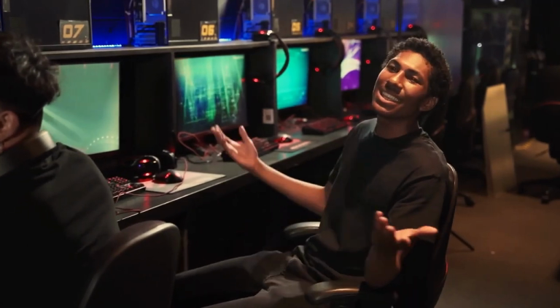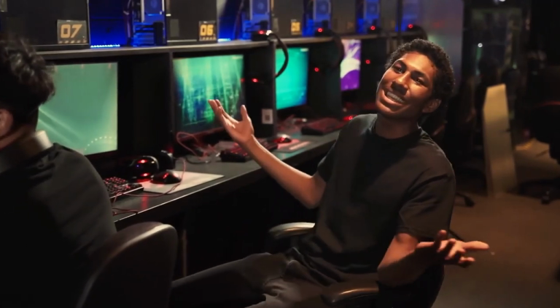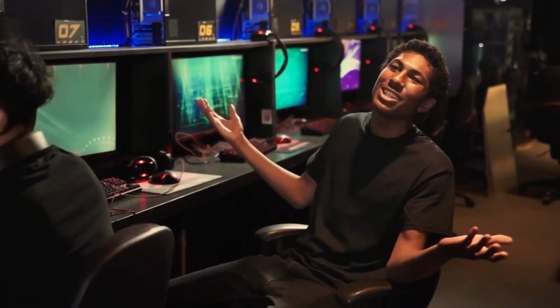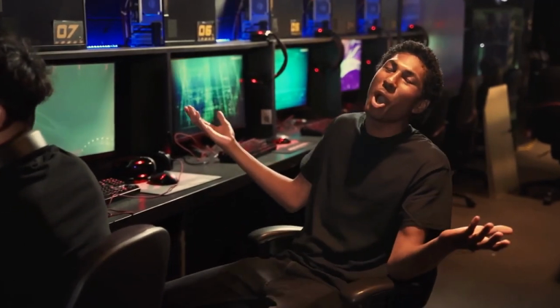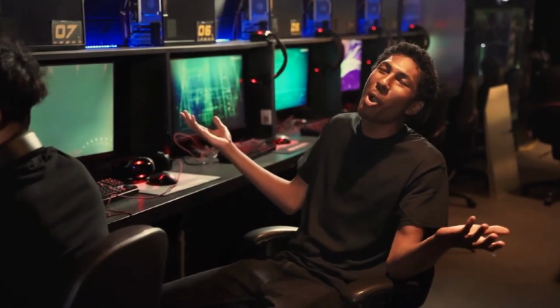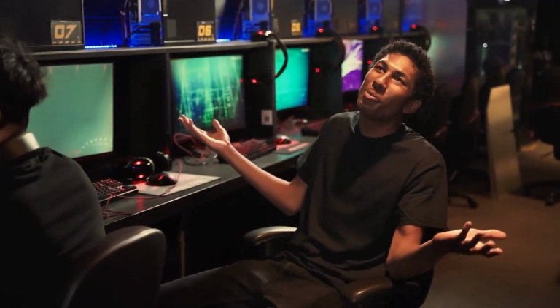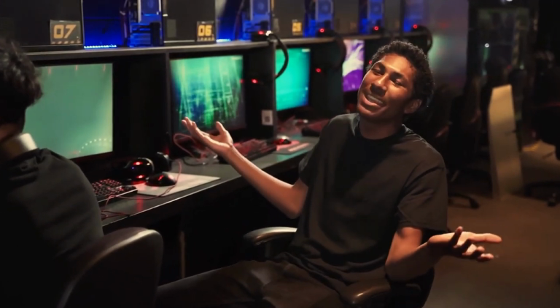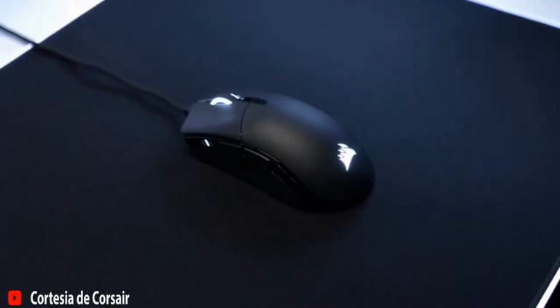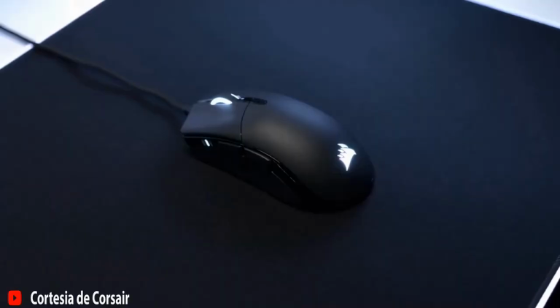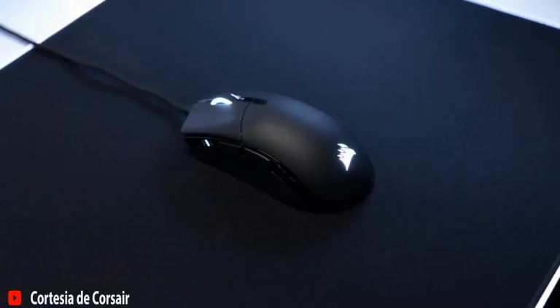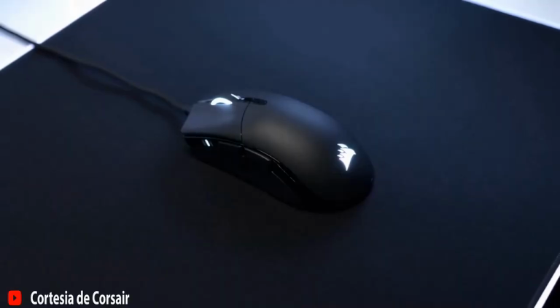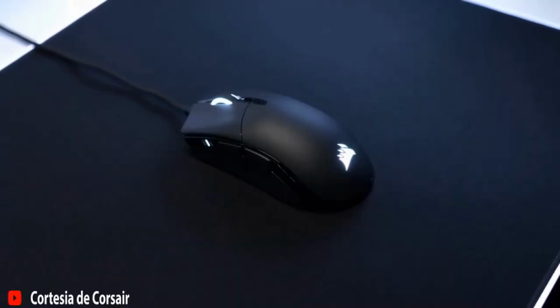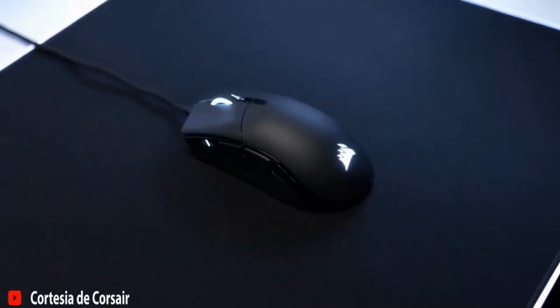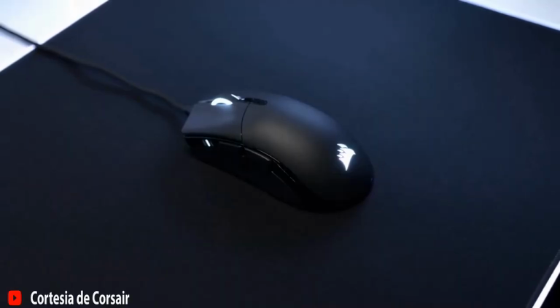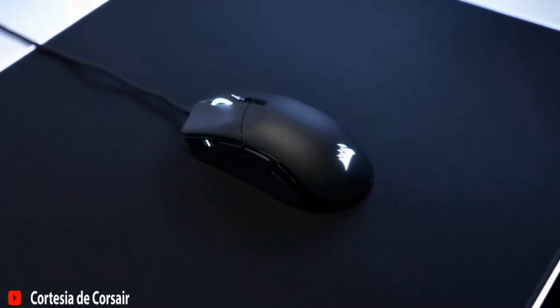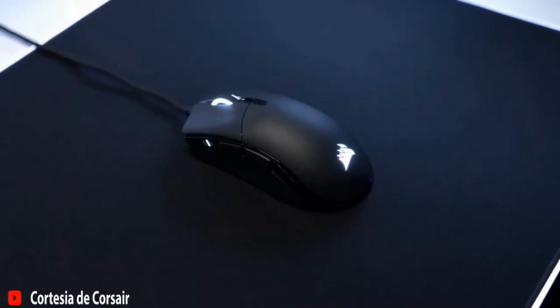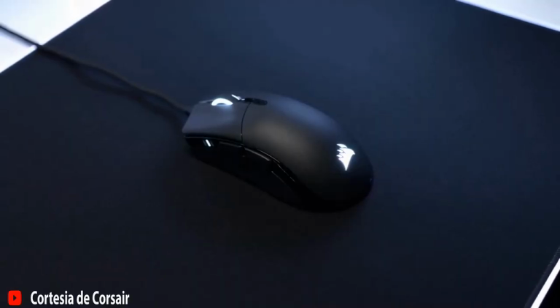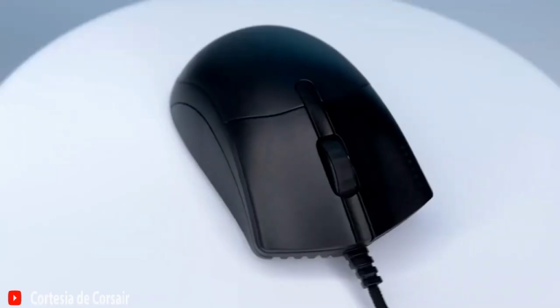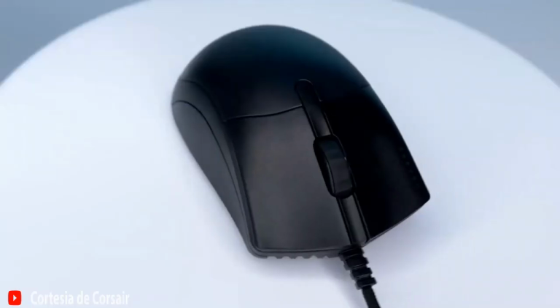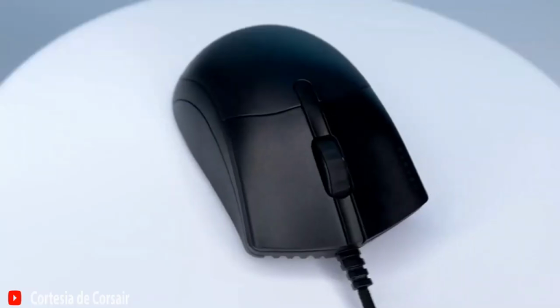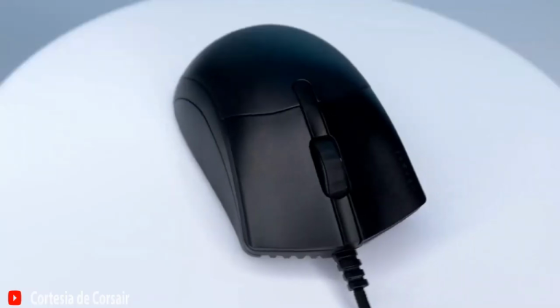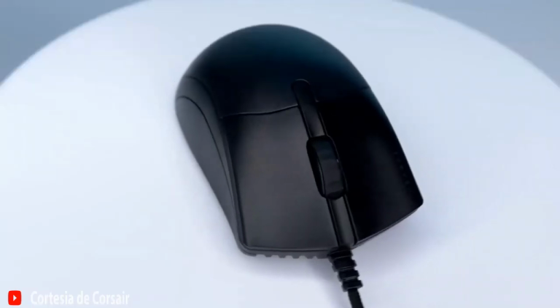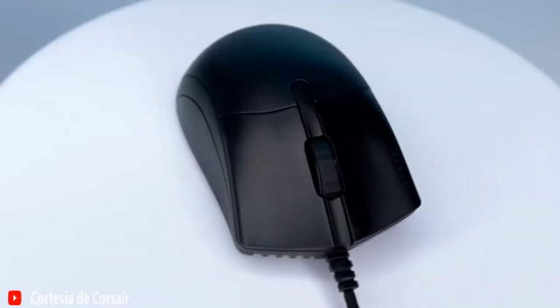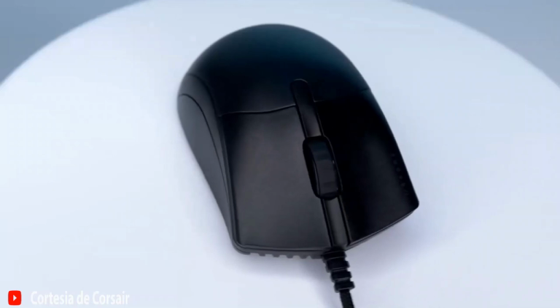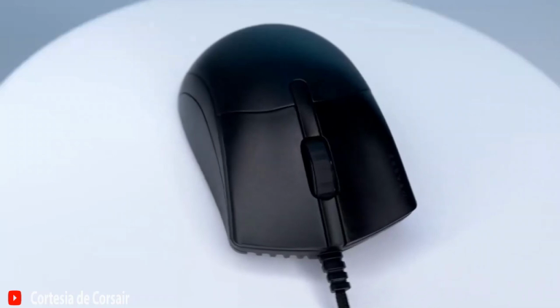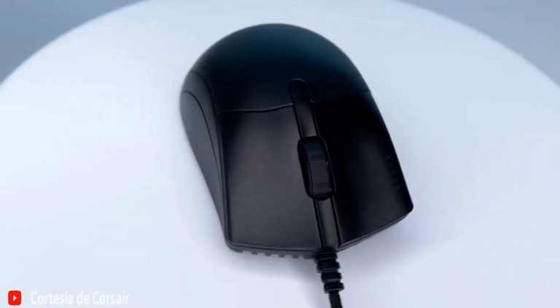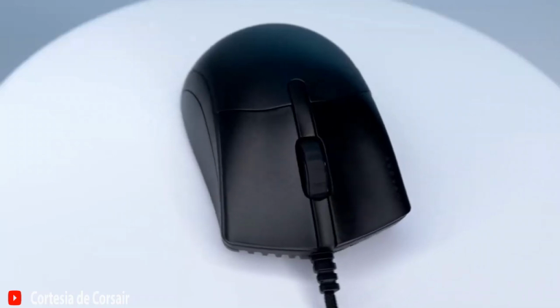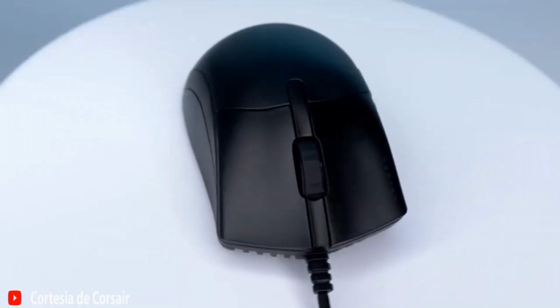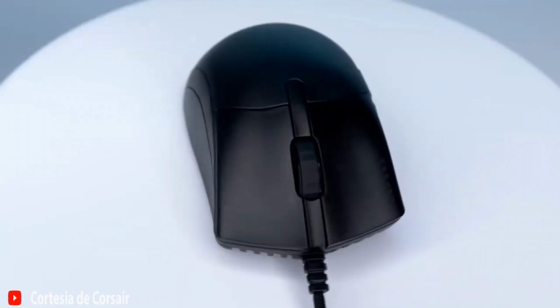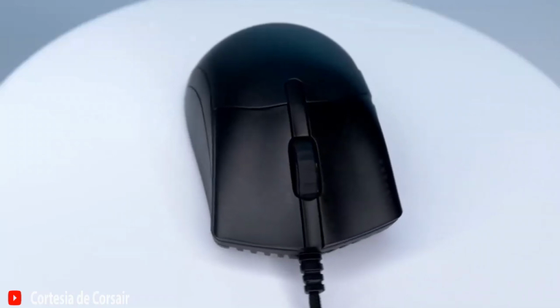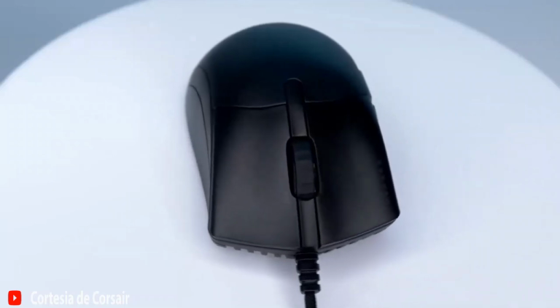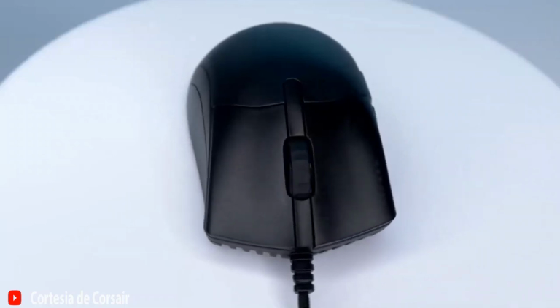In conclusion, if you're looking for a high-quality gaming mouse, the Corsair Saber Pro is a recommended purchase.